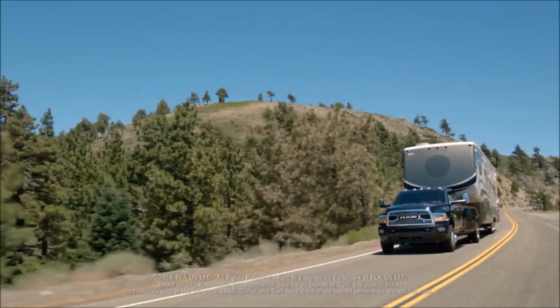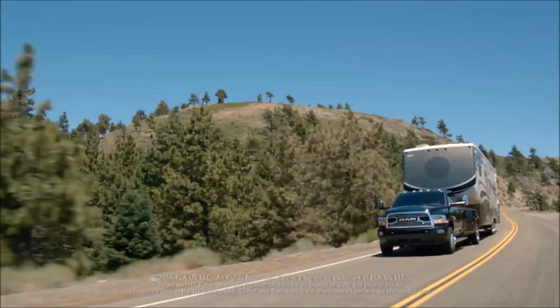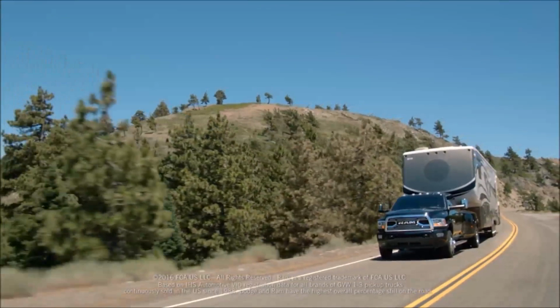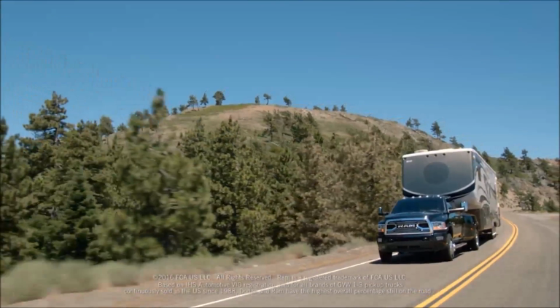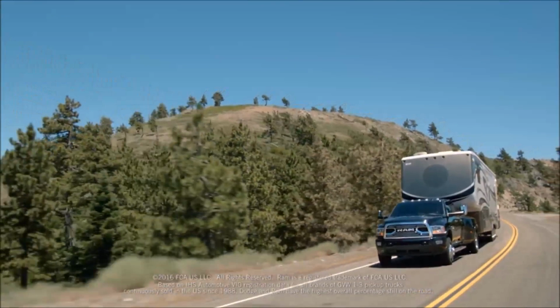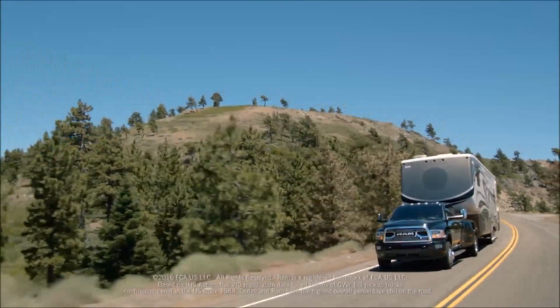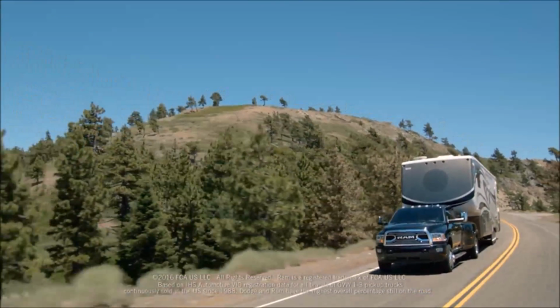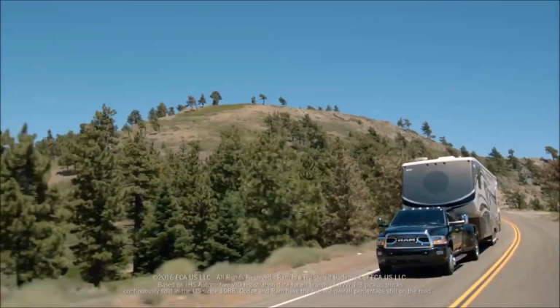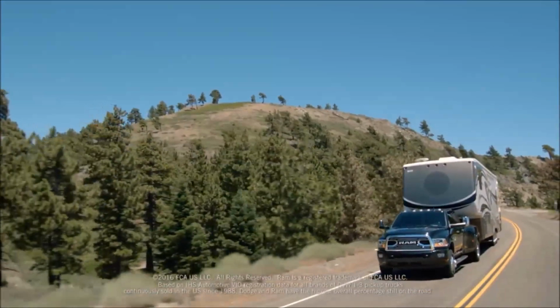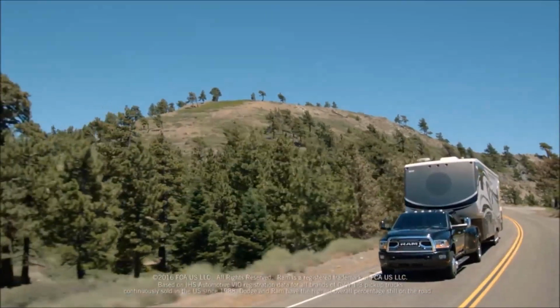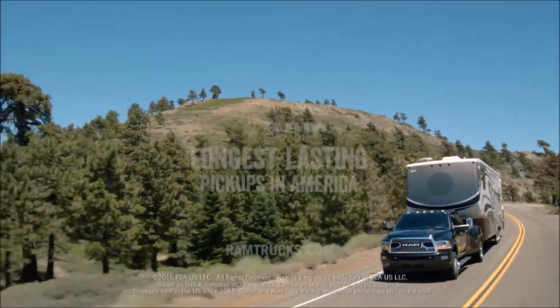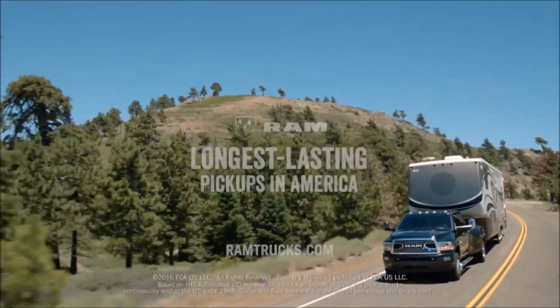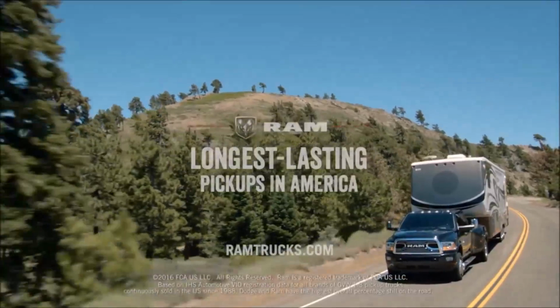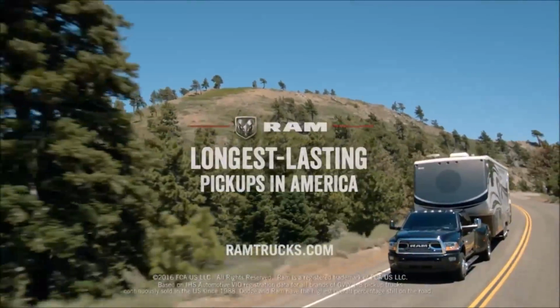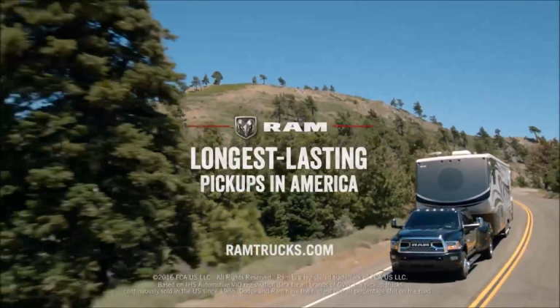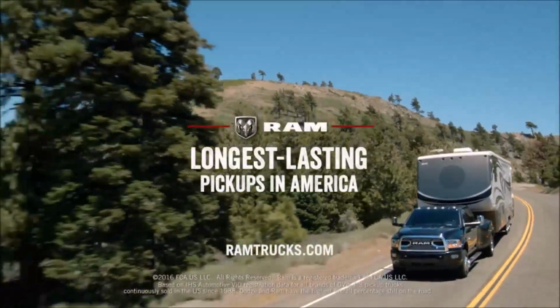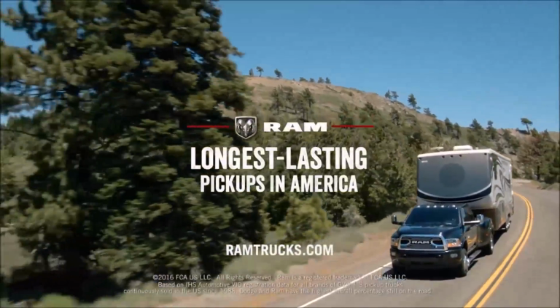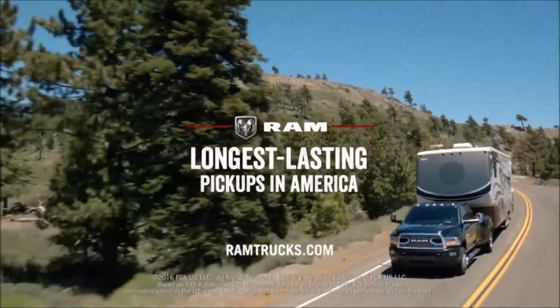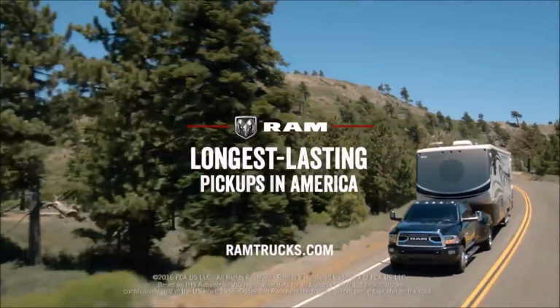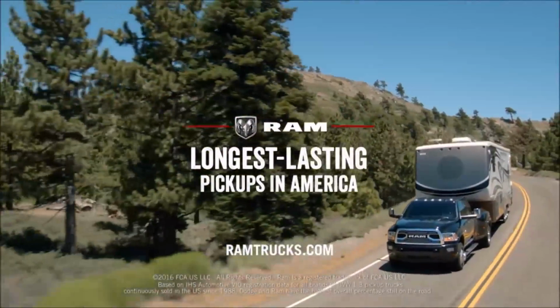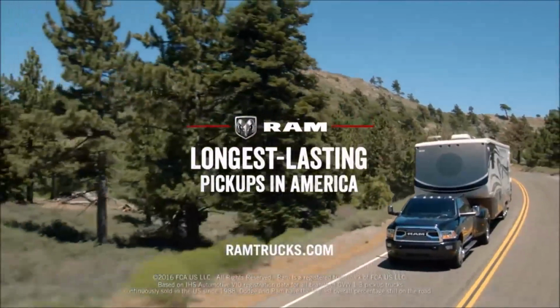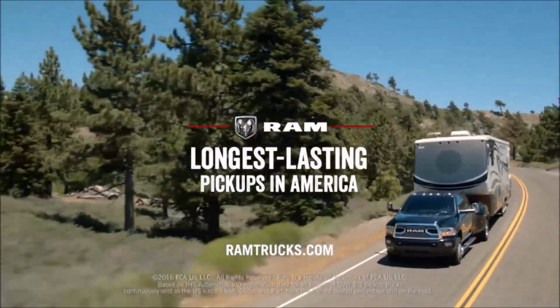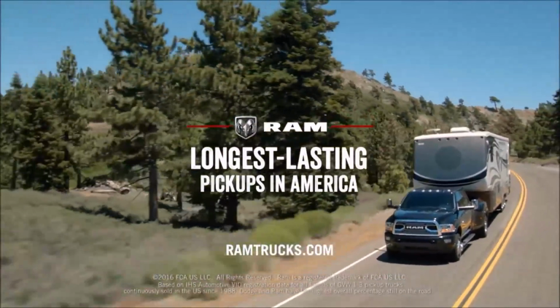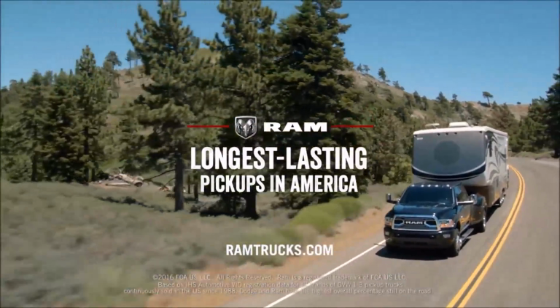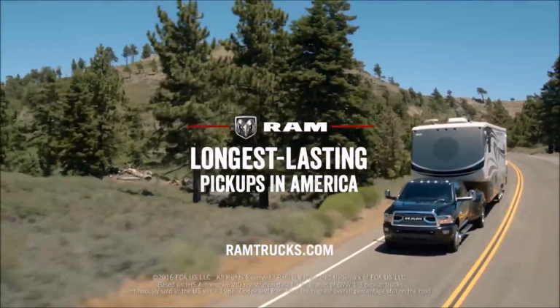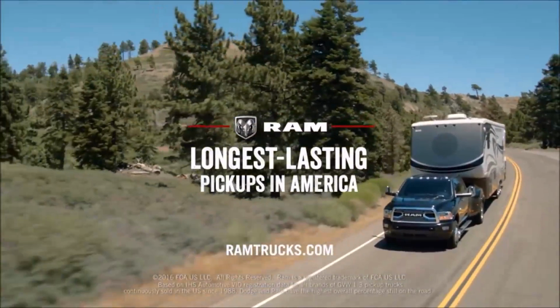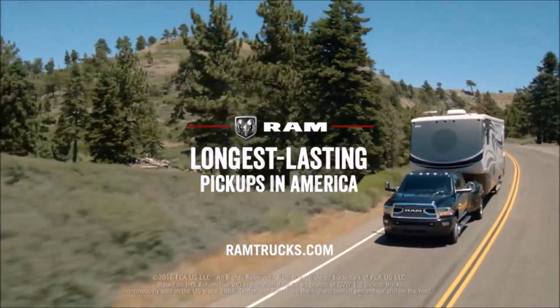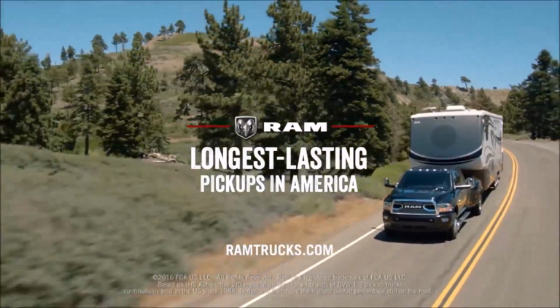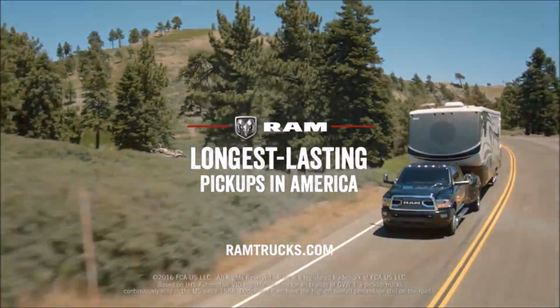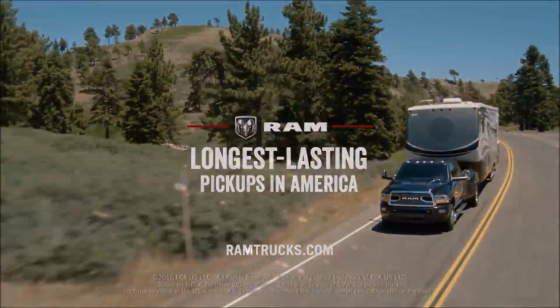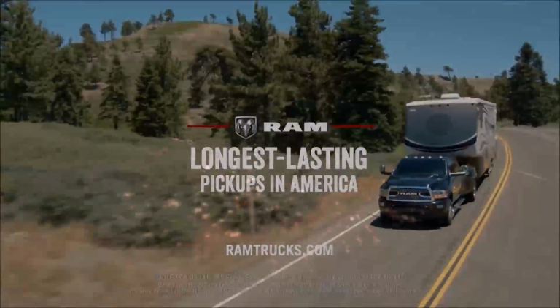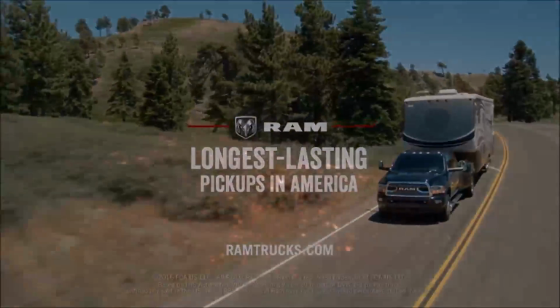The Ram Heavy Duty, from the lineup of America's longest lasting pickups.